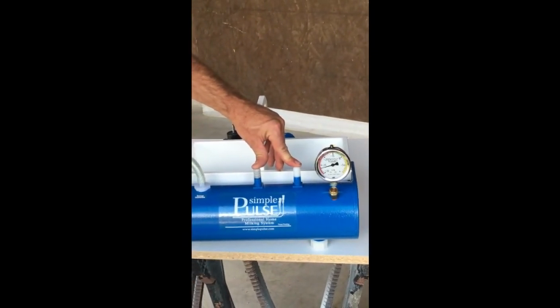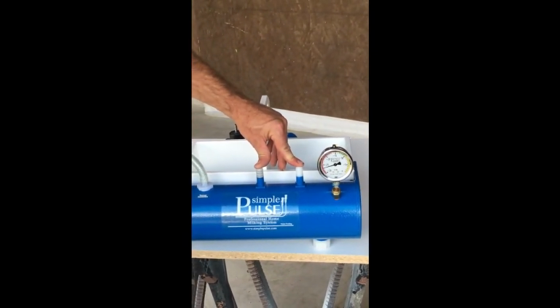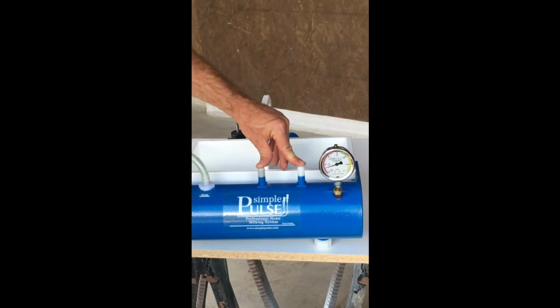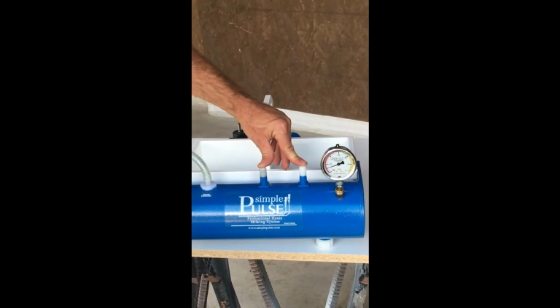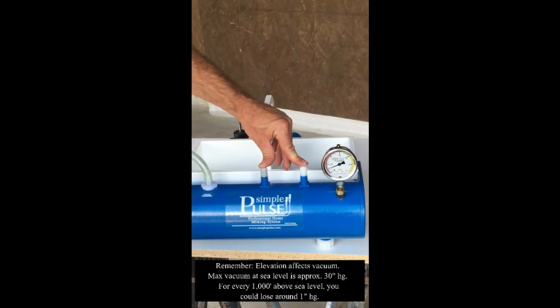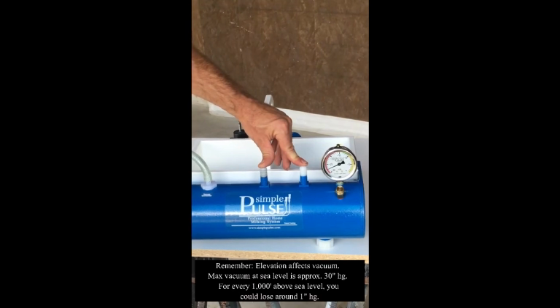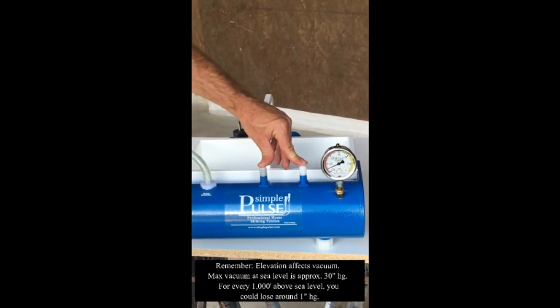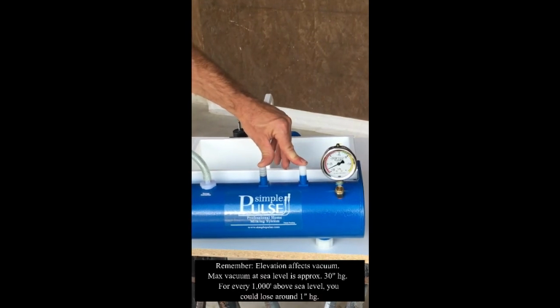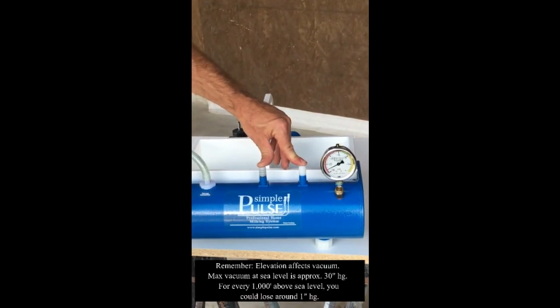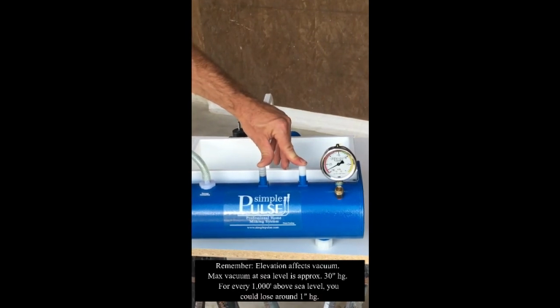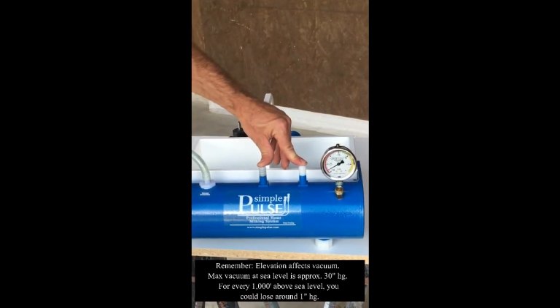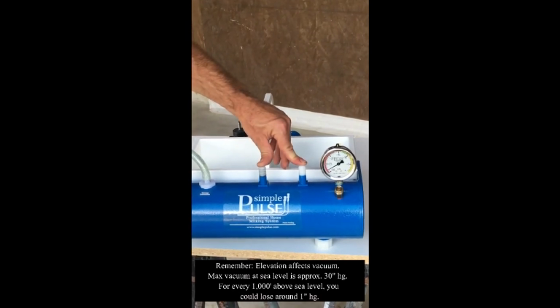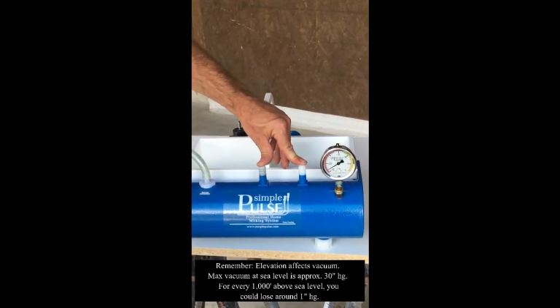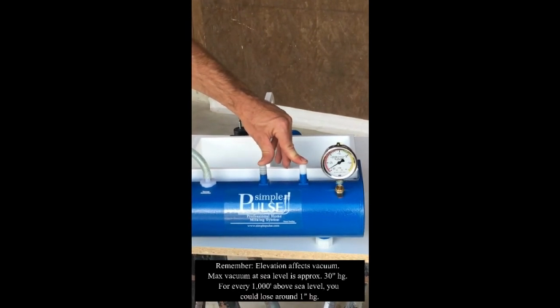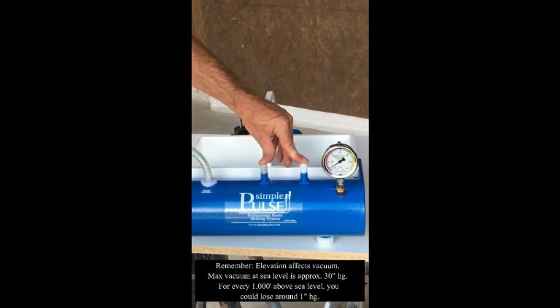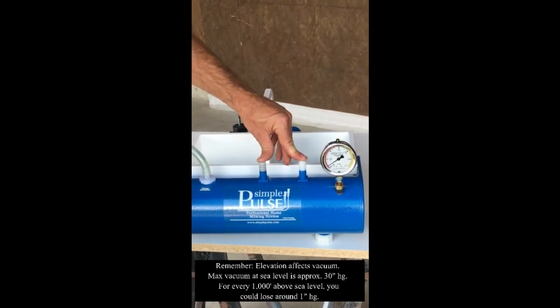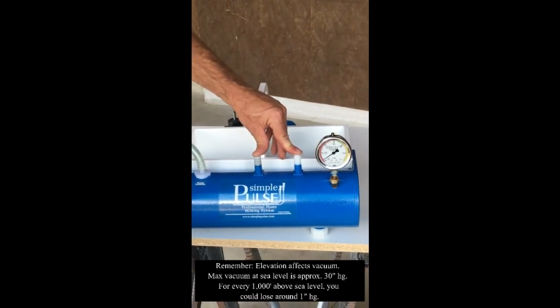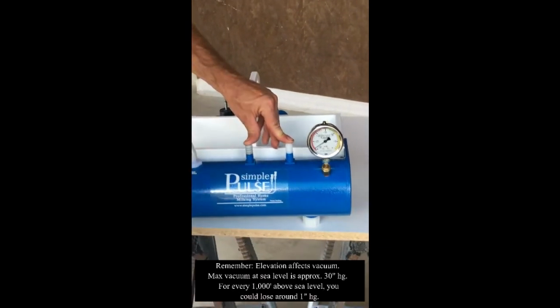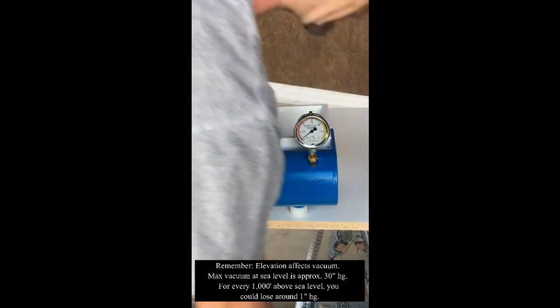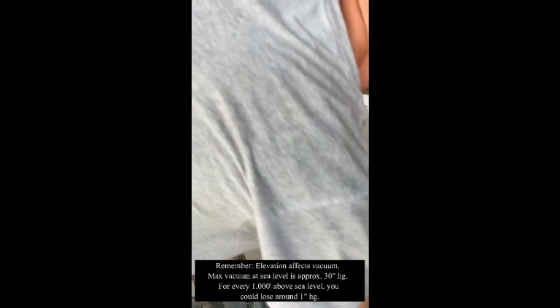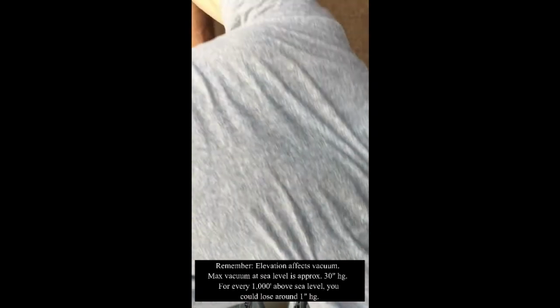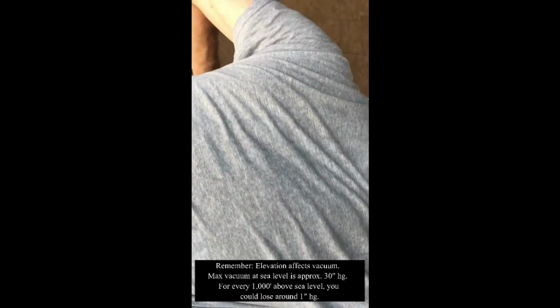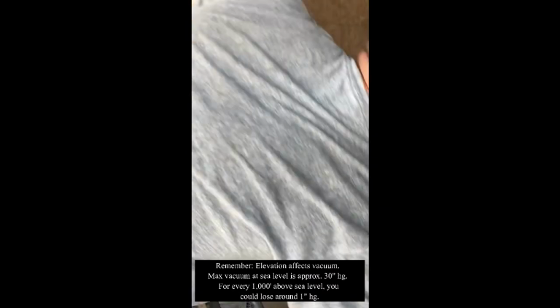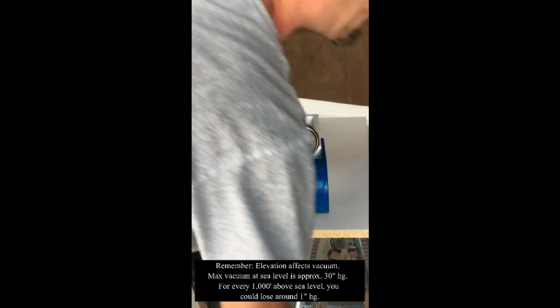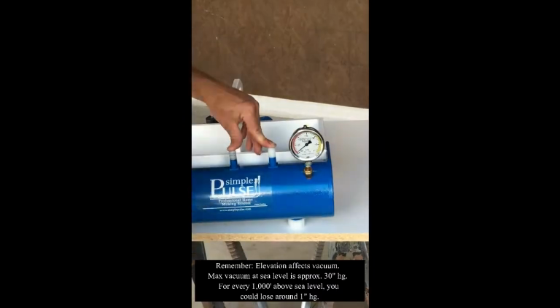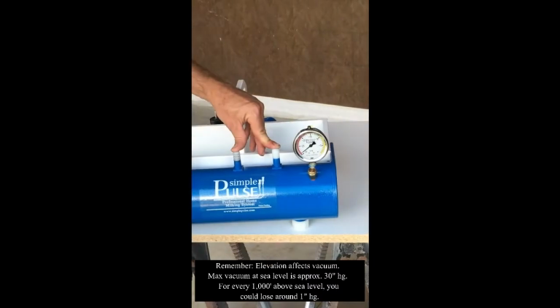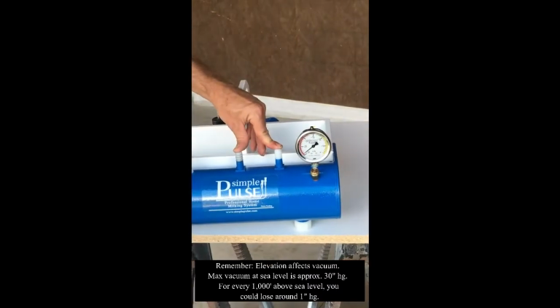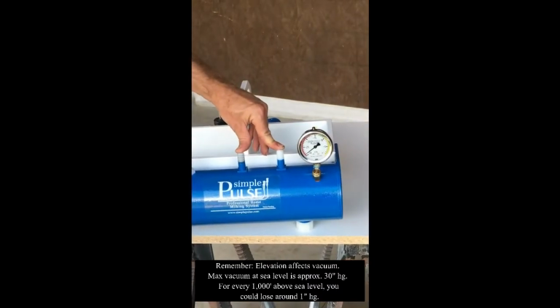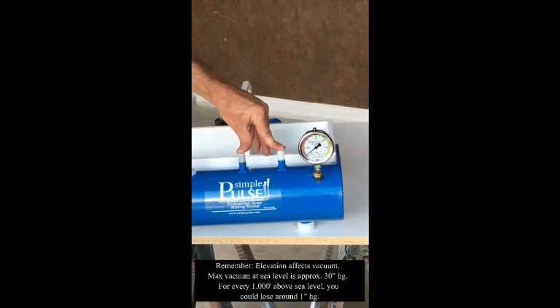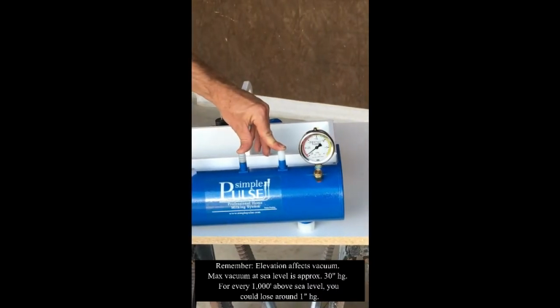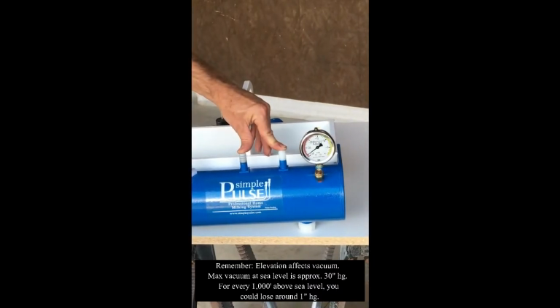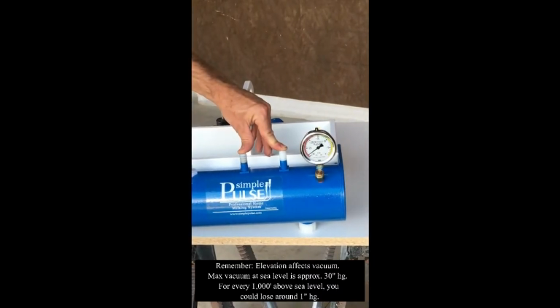Everything looks good here. We're building up a nice strong vacuum. We'll see how quickly it drops. Looks good again.